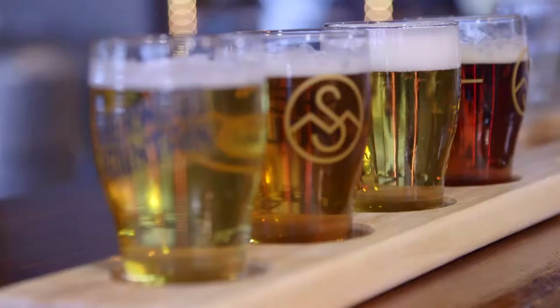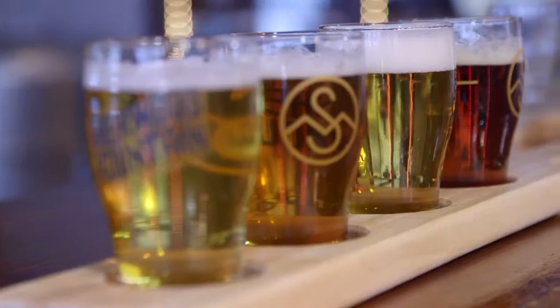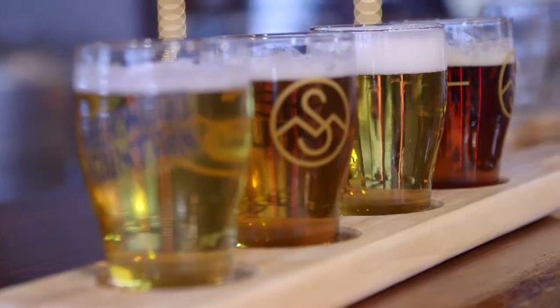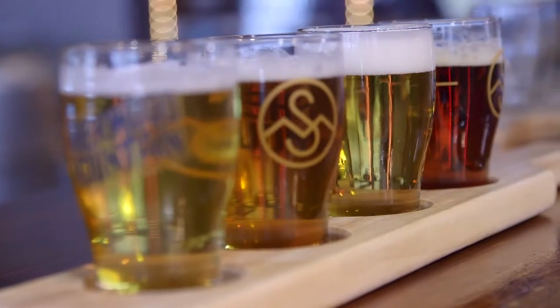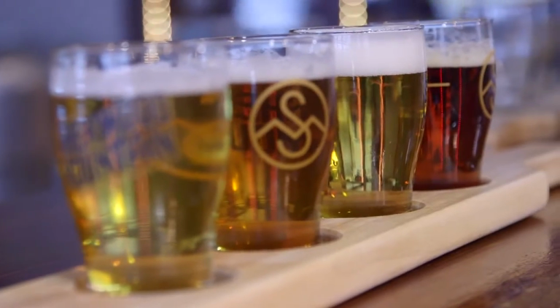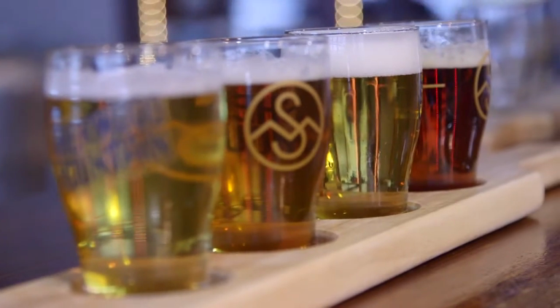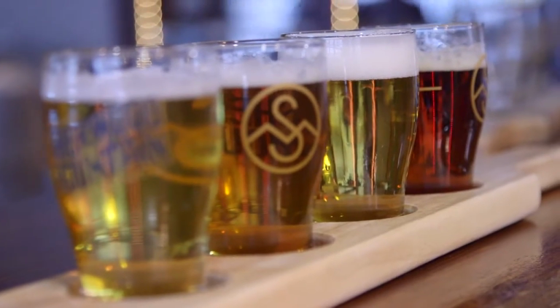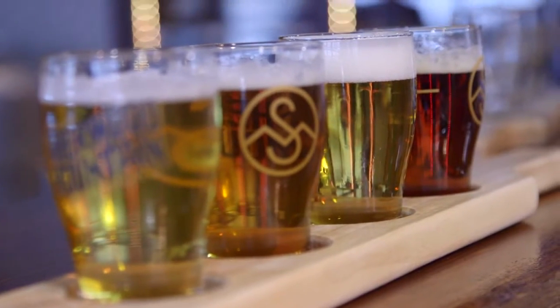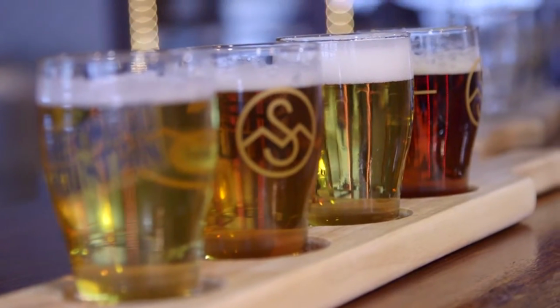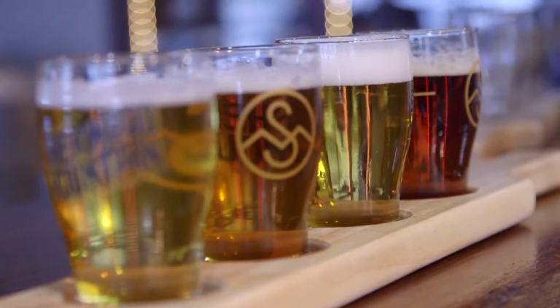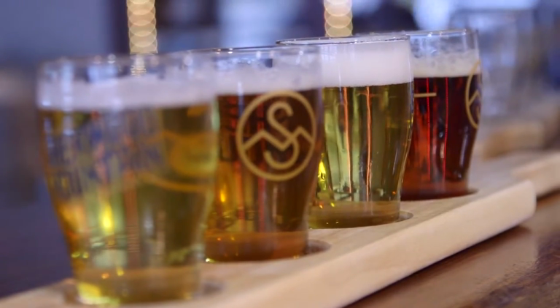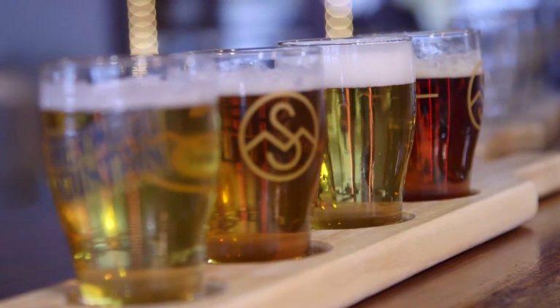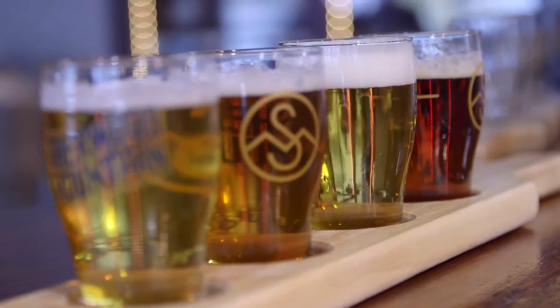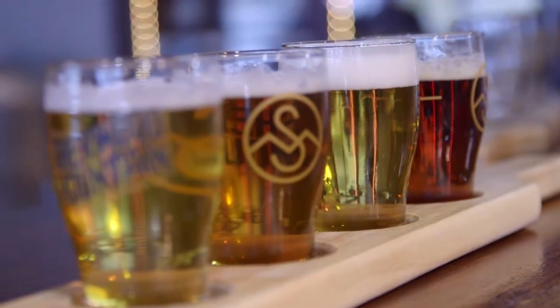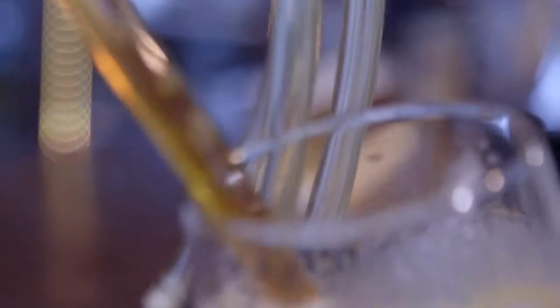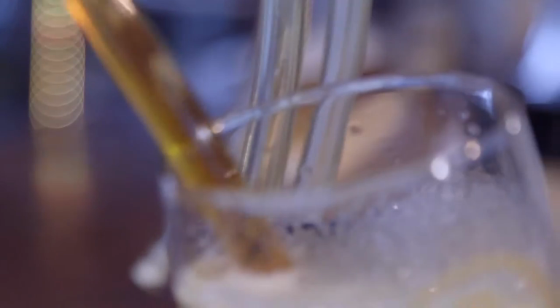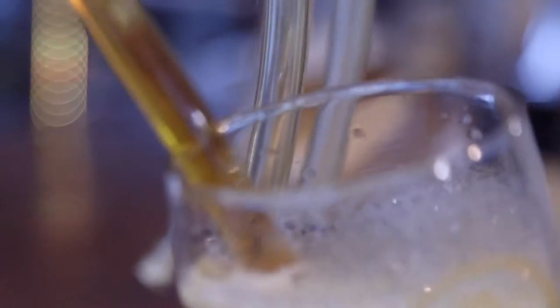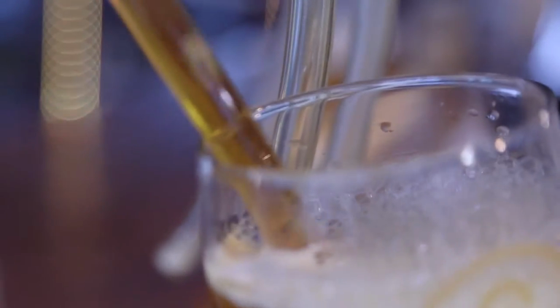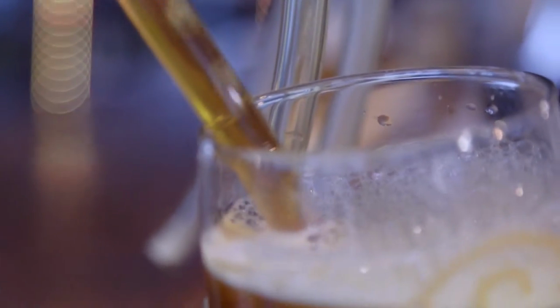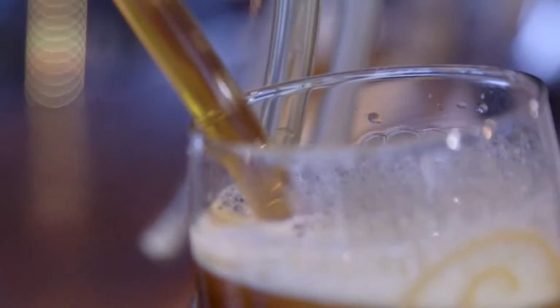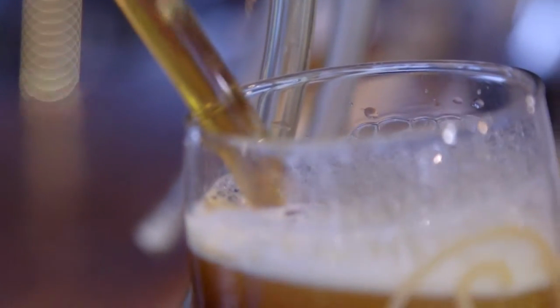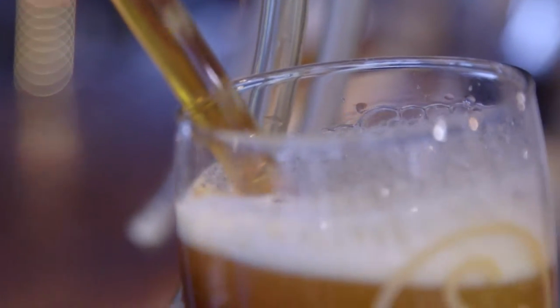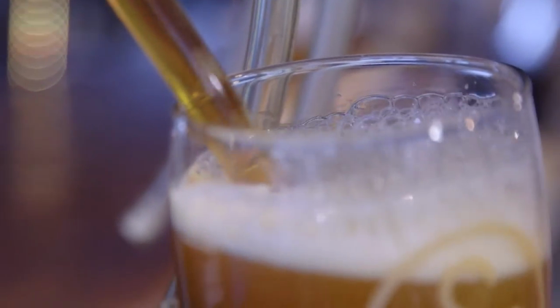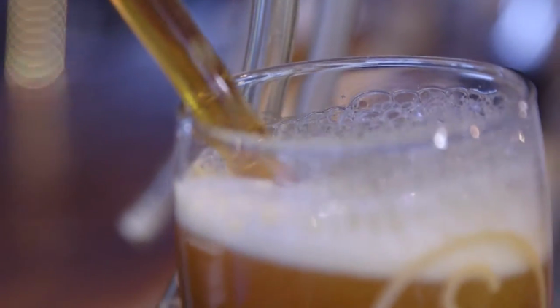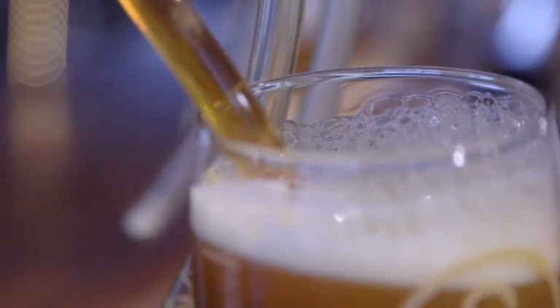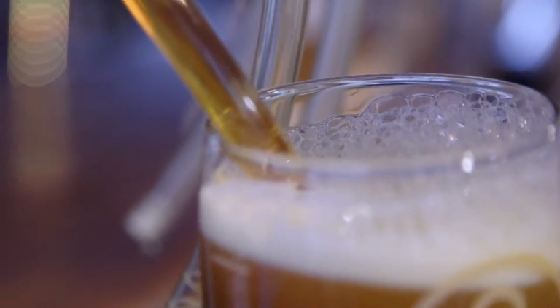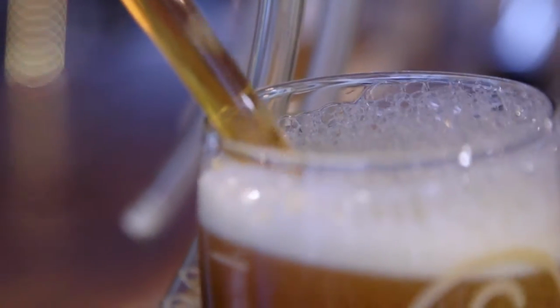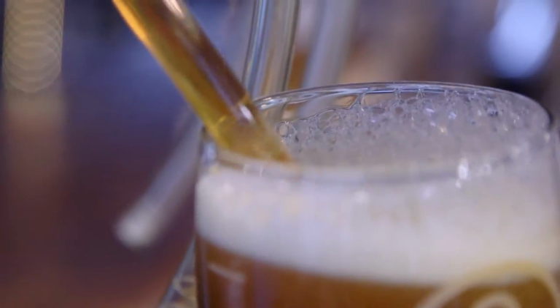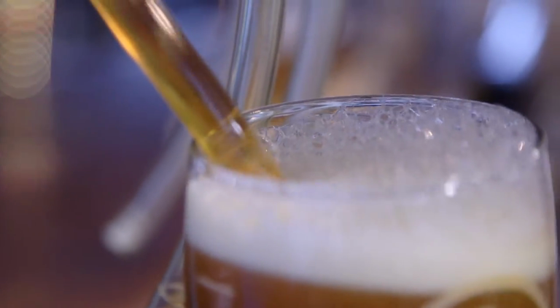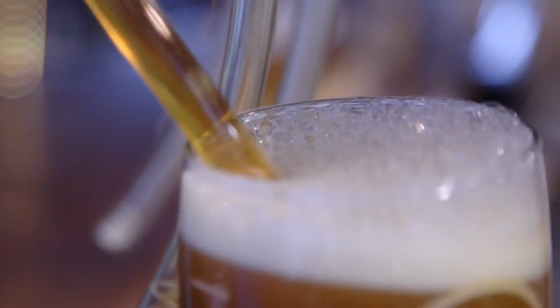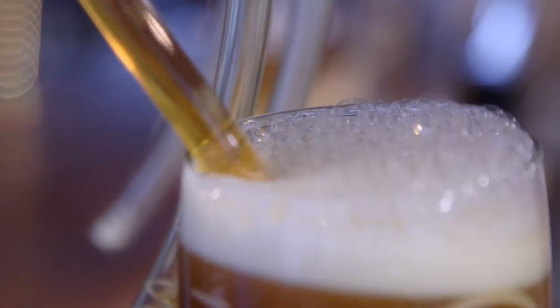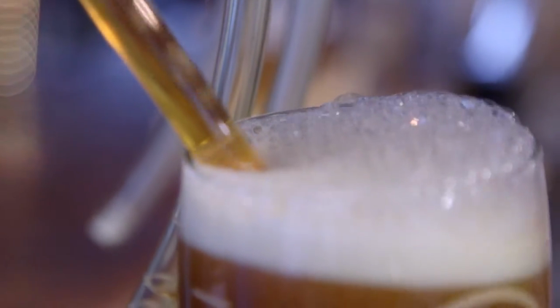Refreshing, delicious Sherwood Mountain Beer. Today's small batch craft beer is more than grain, water, and hops.